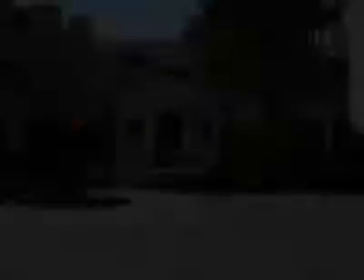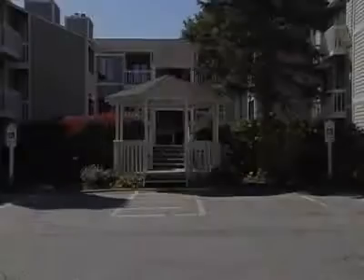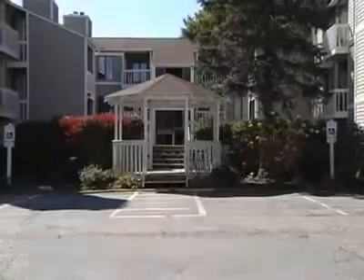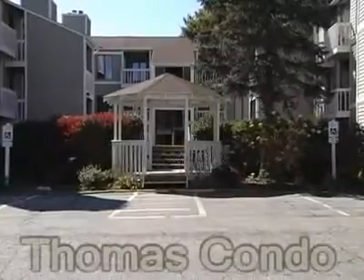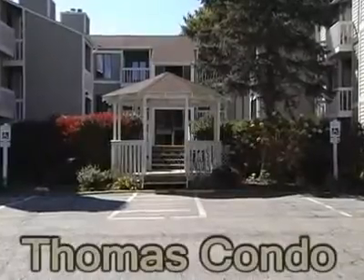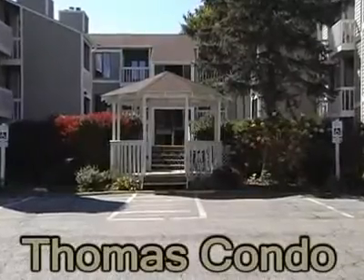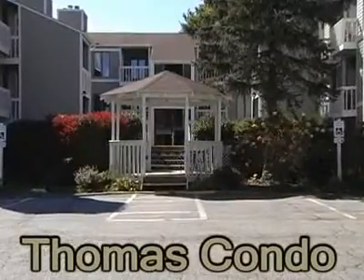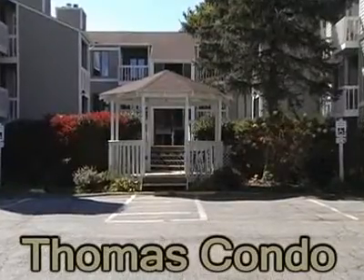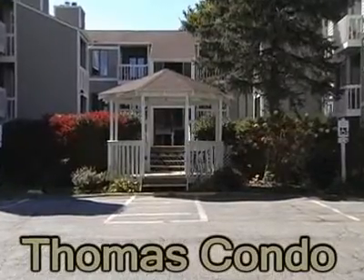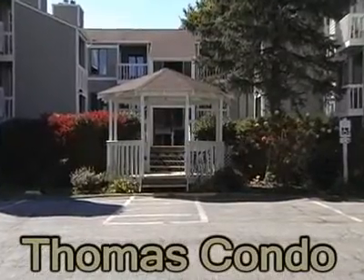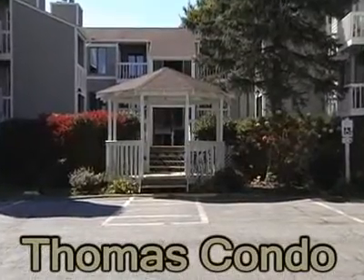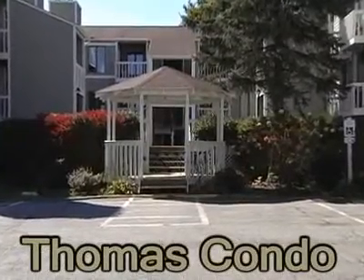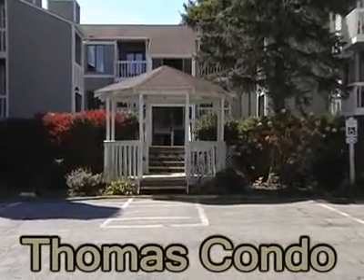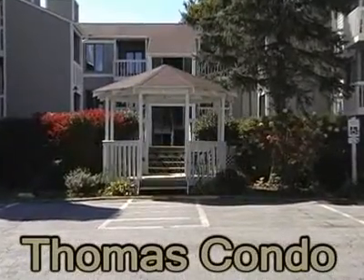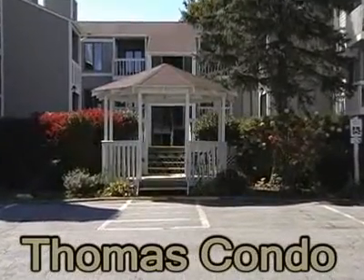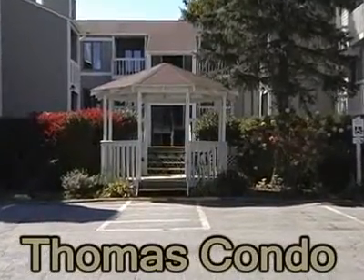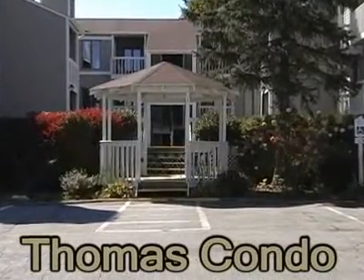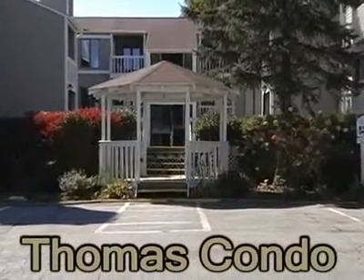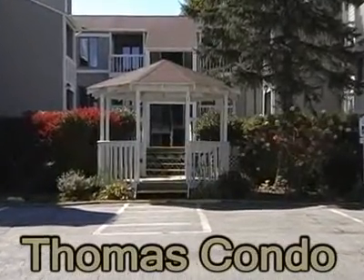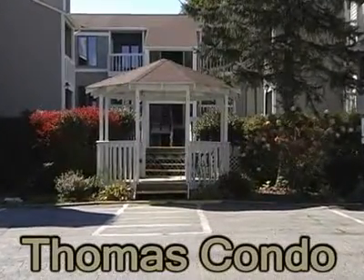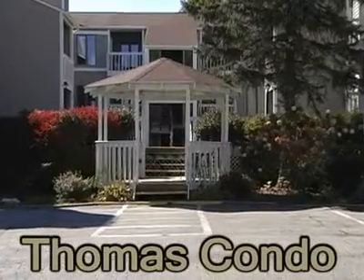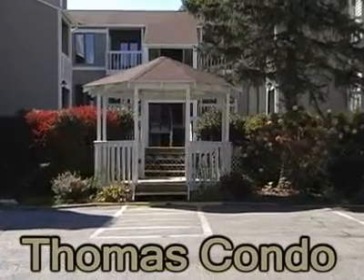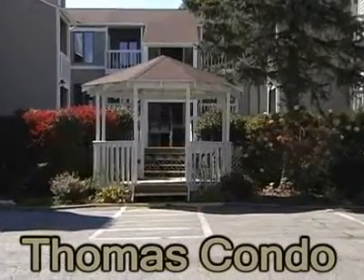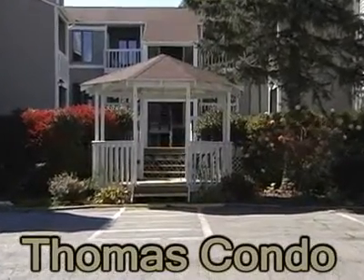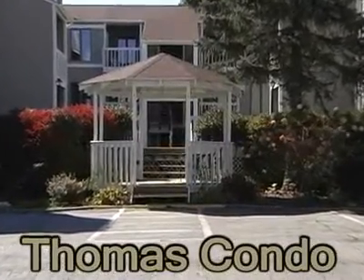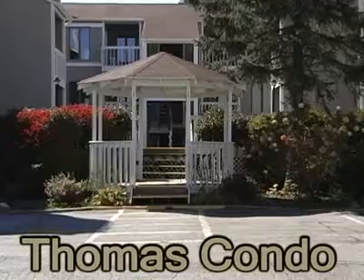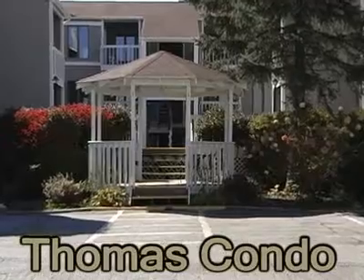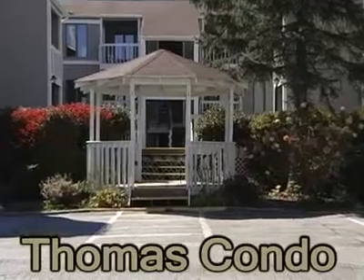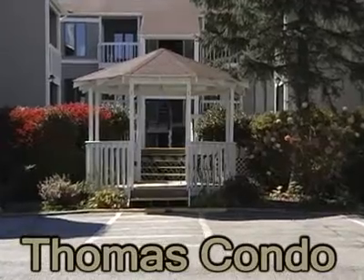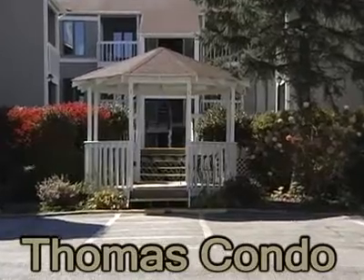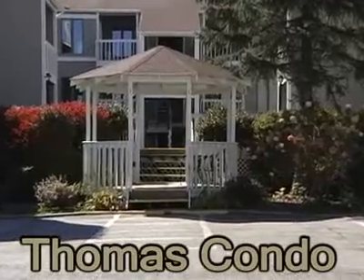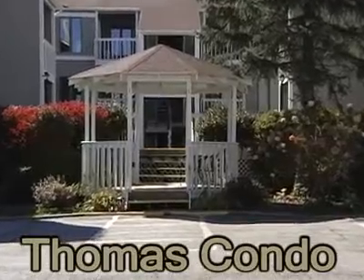This is Thomas' Condo, a delightful two-bedroom, two-bath home just two blocks from Main Street Blowing Rock.